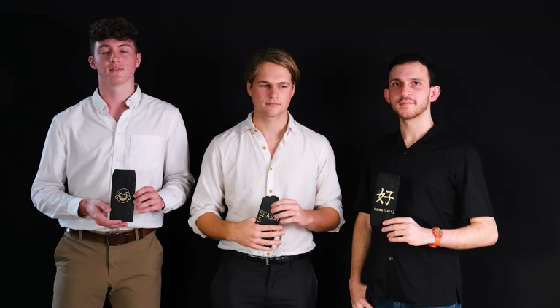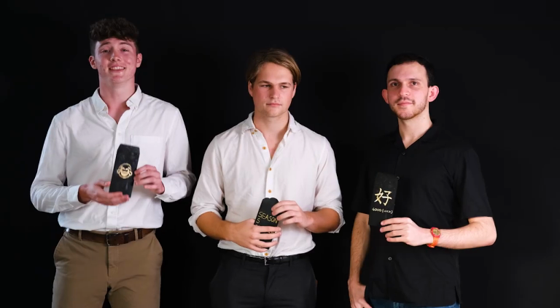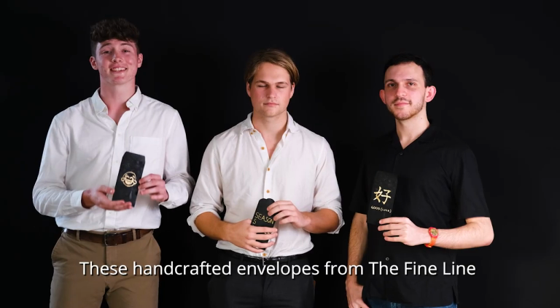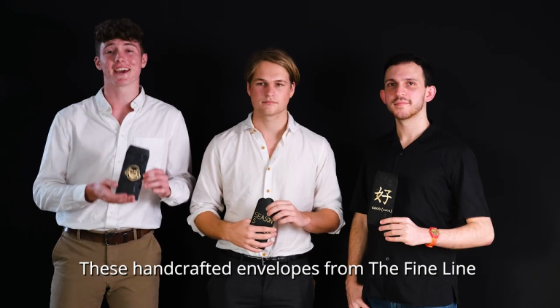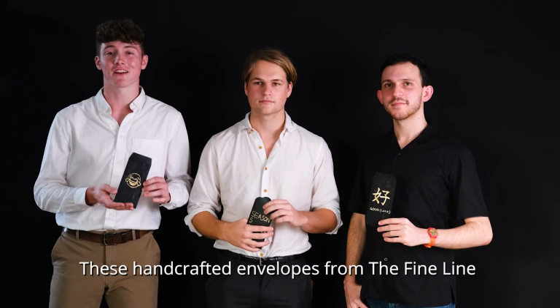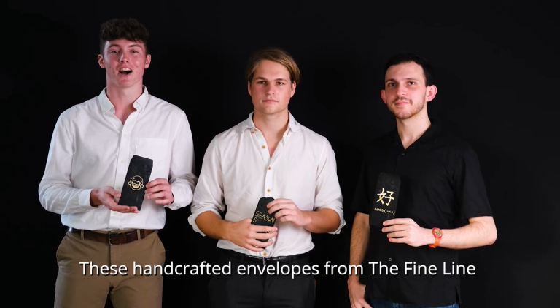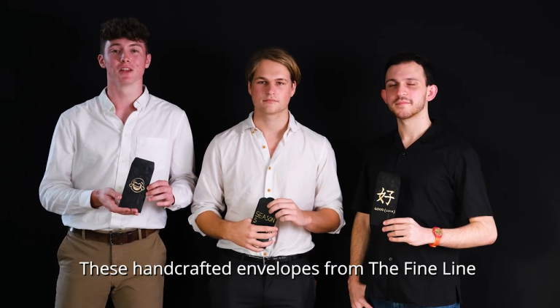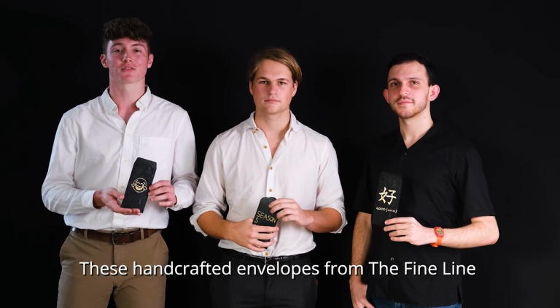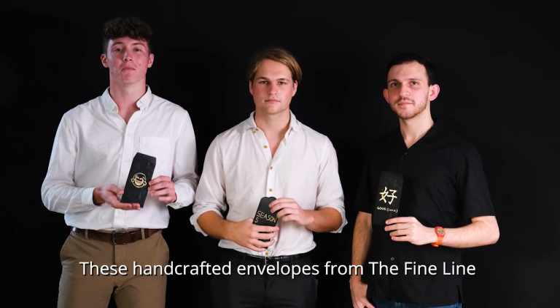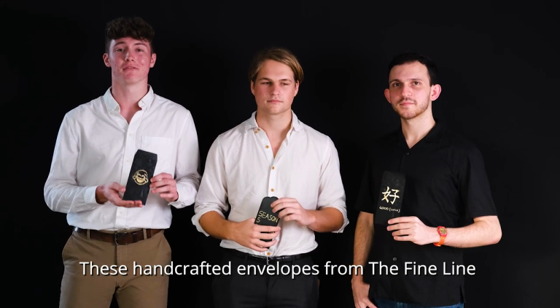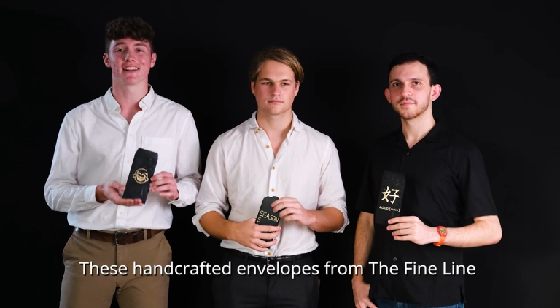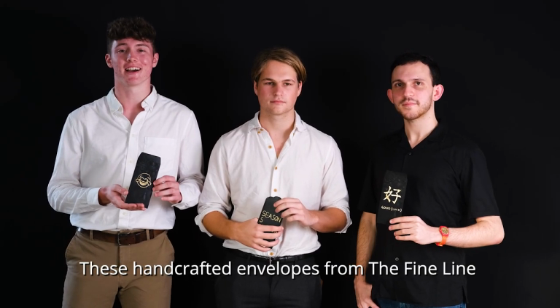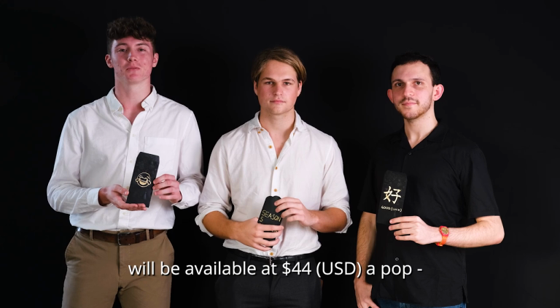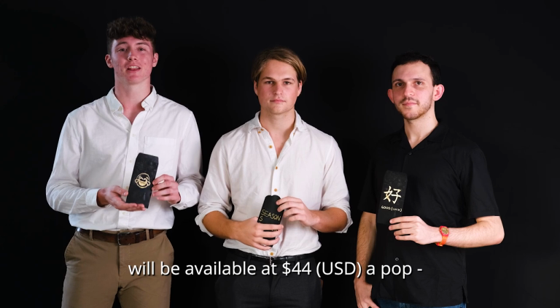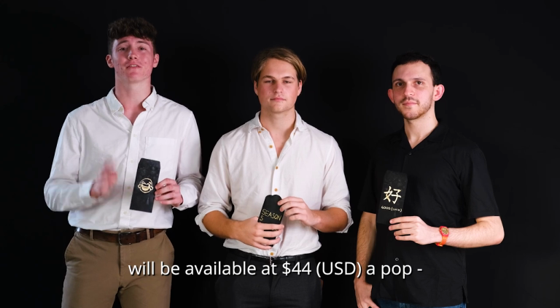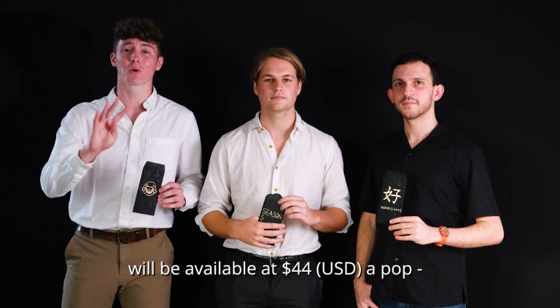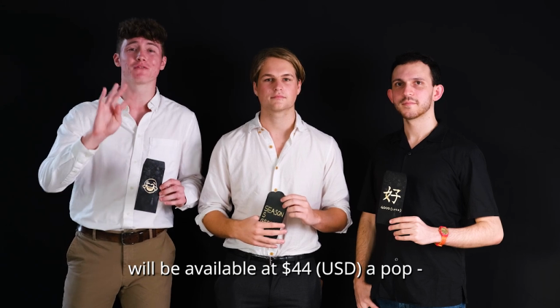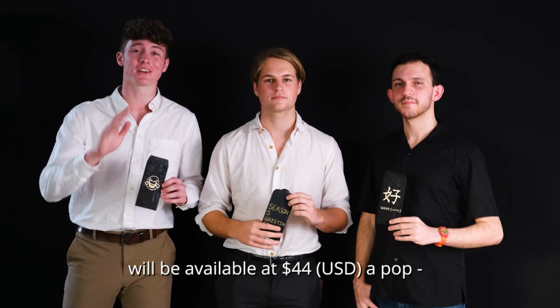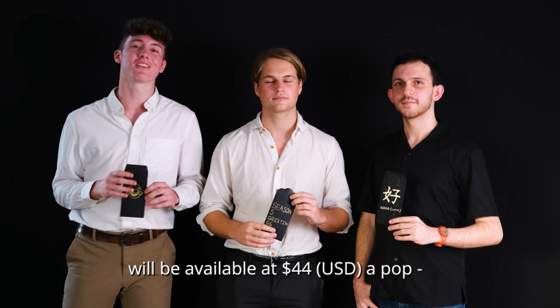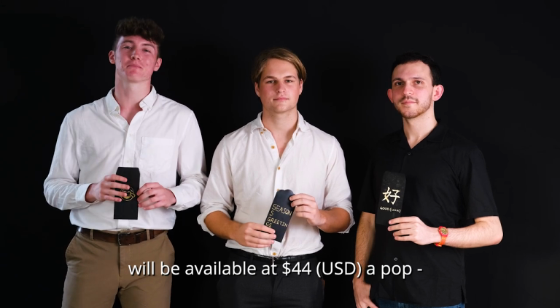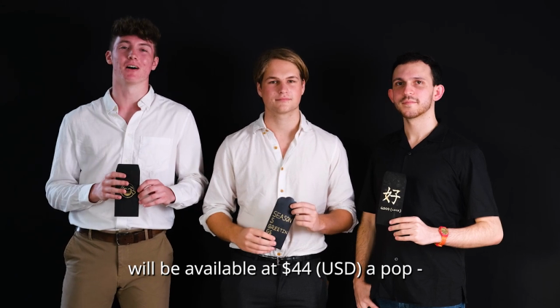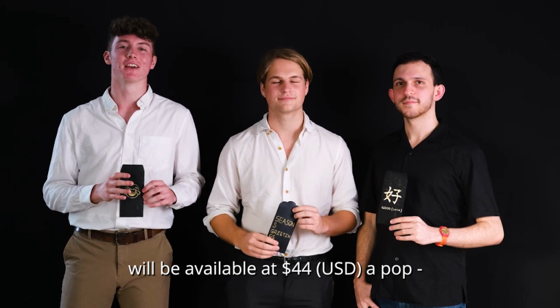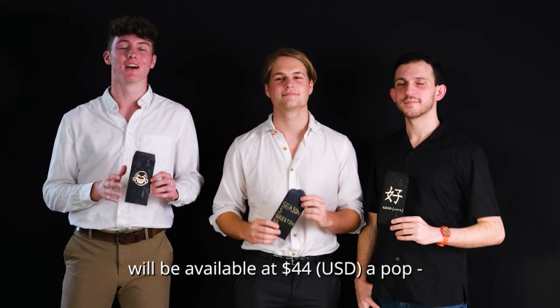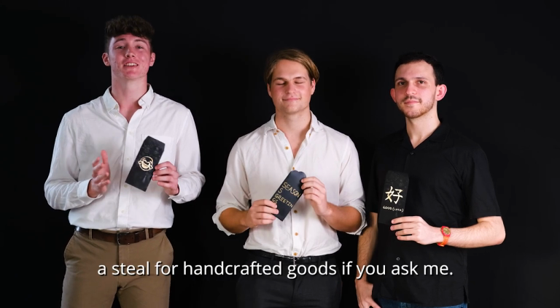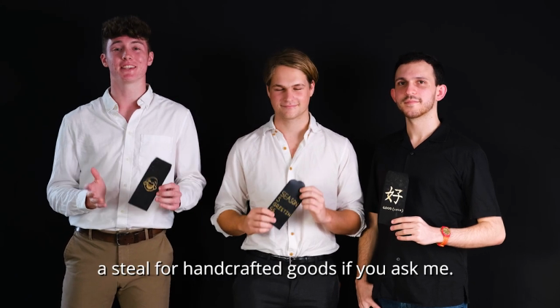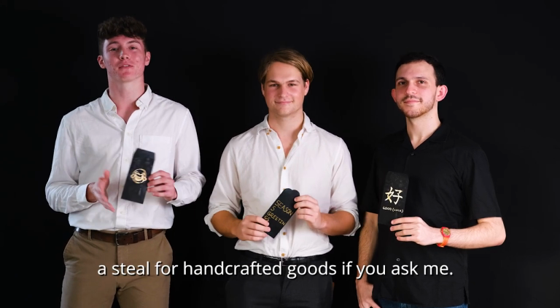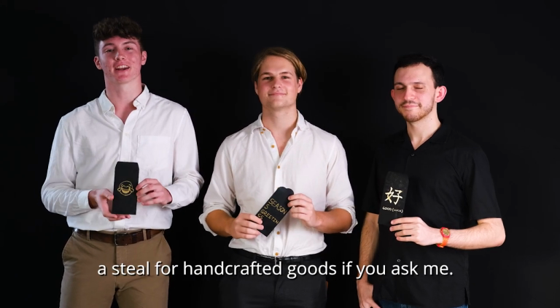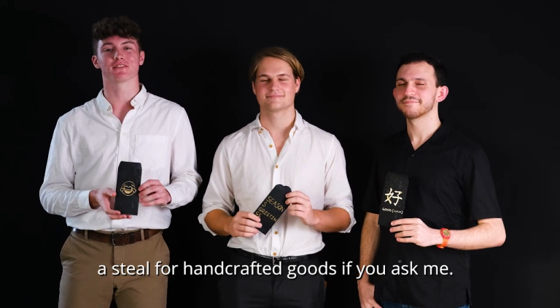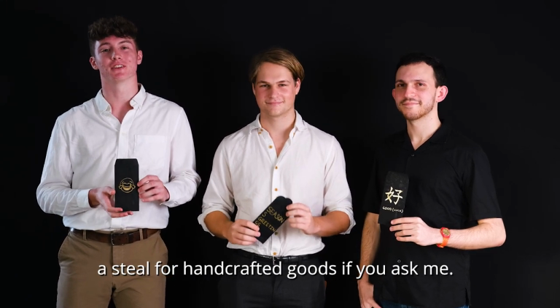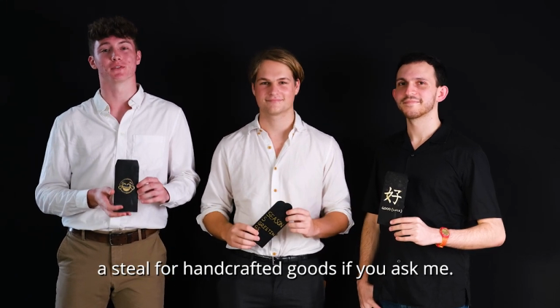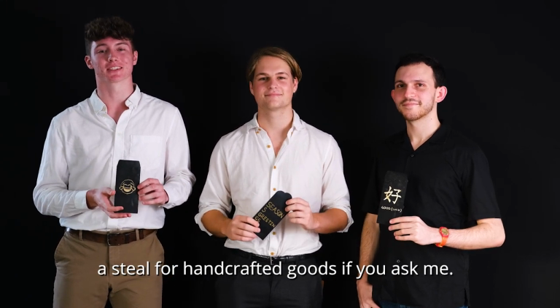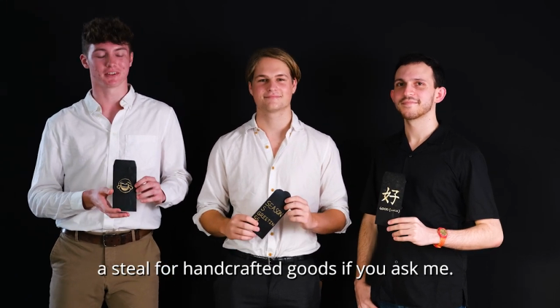These handcrafted envelopes from The Fine Line will be available at $44 a pop. A steal for handcrafted goods if you ask me.